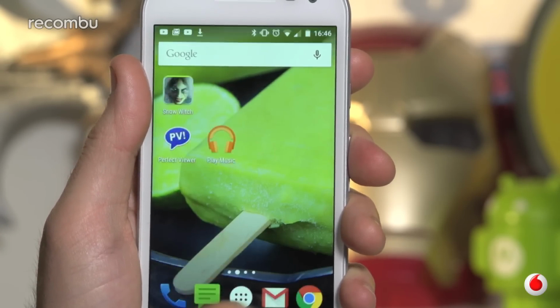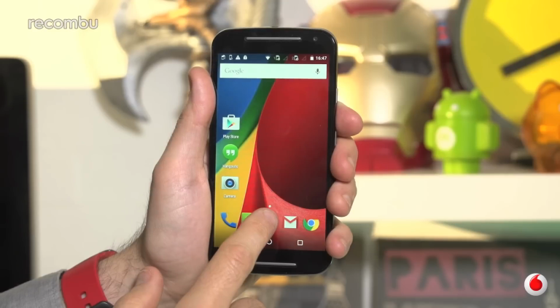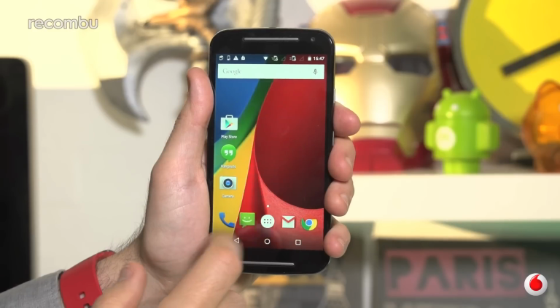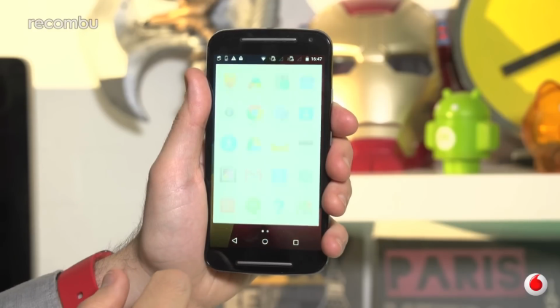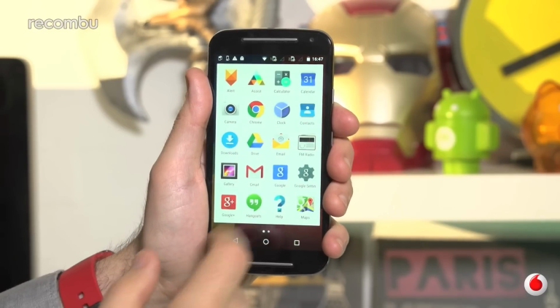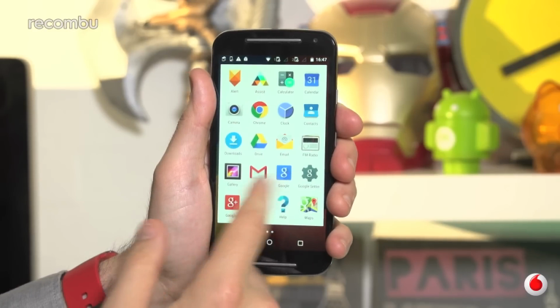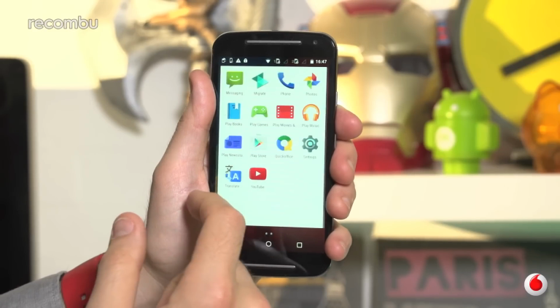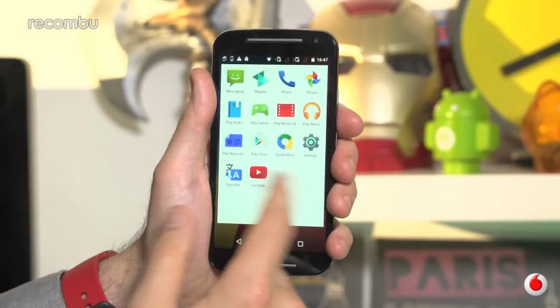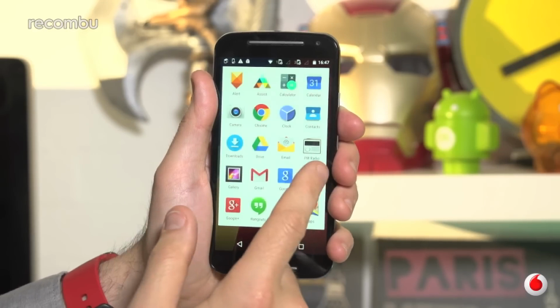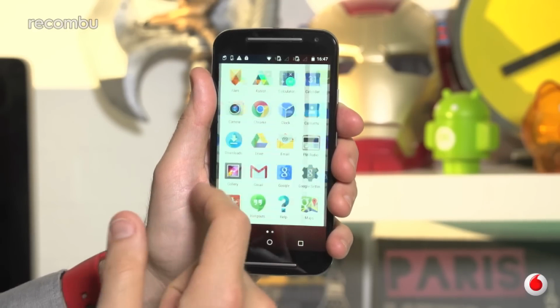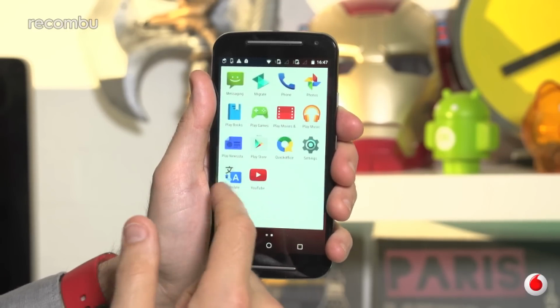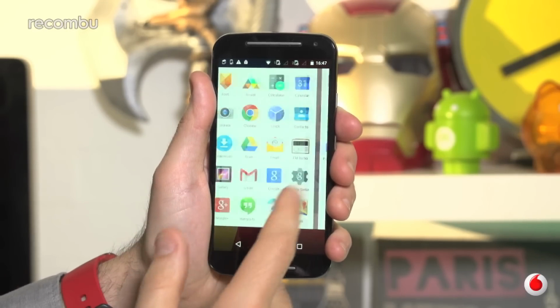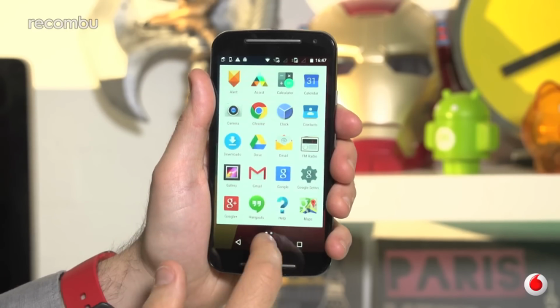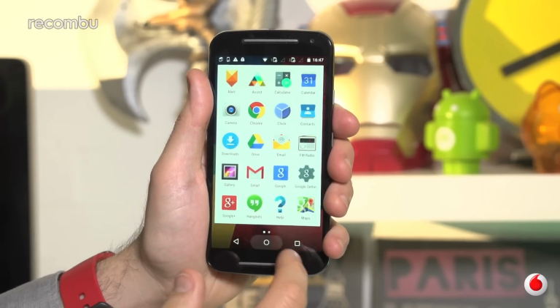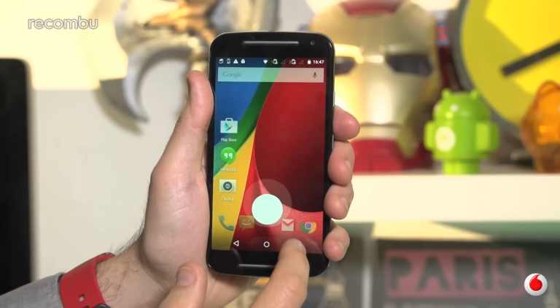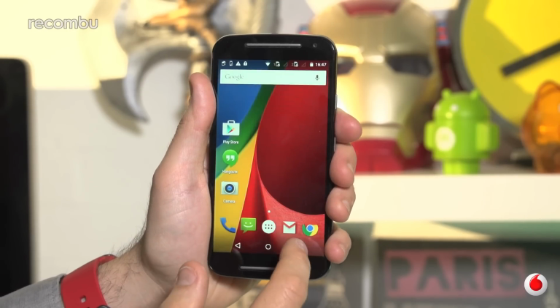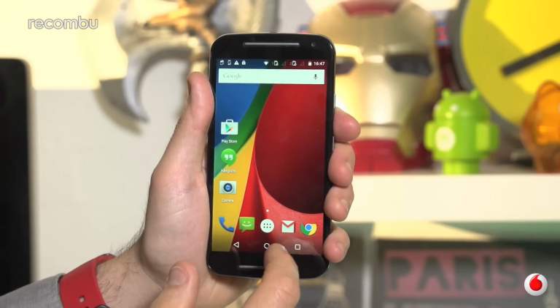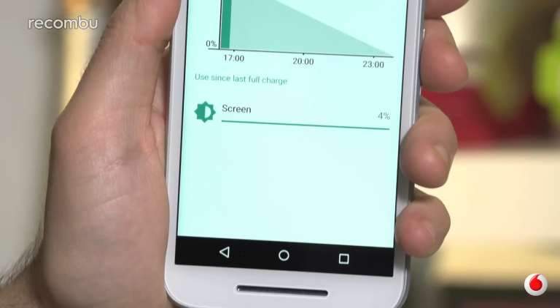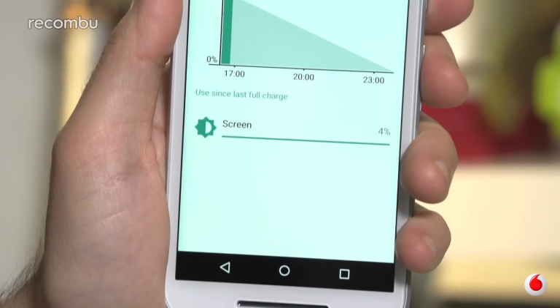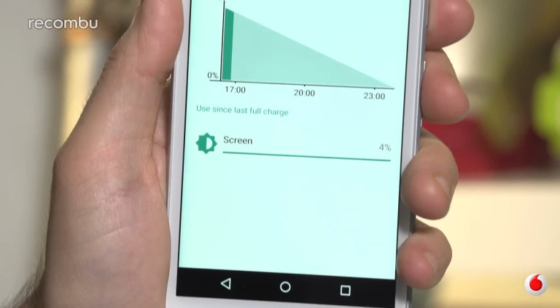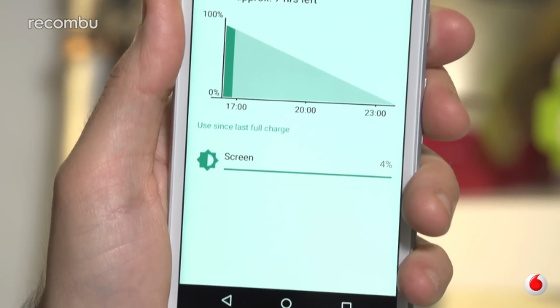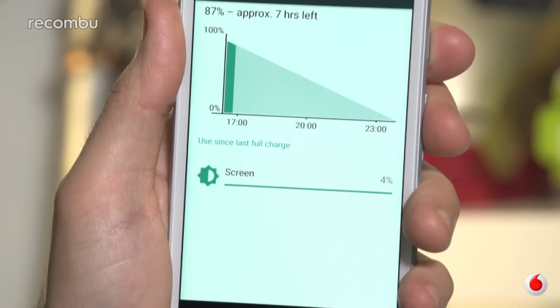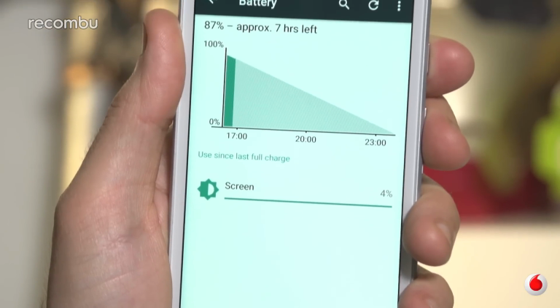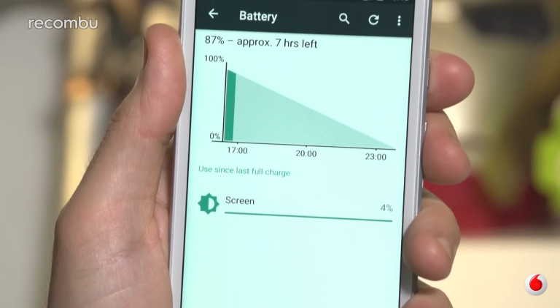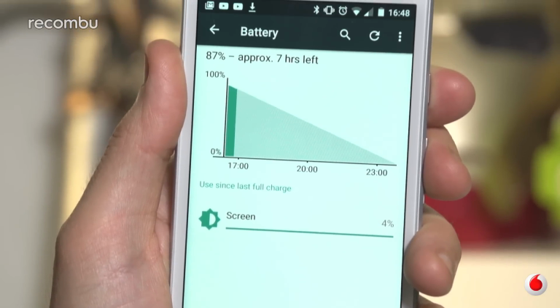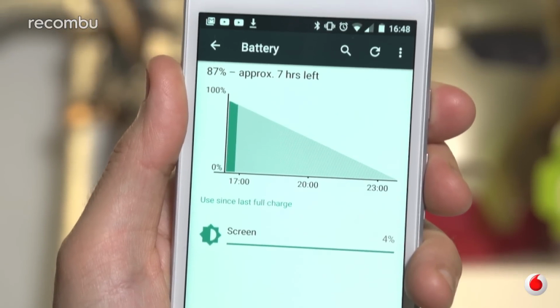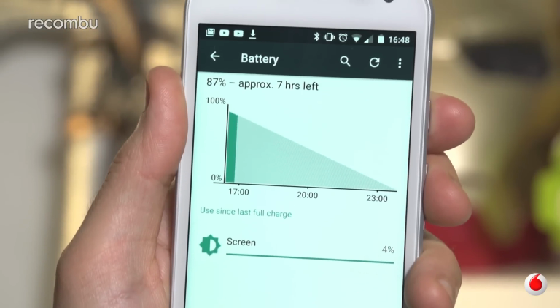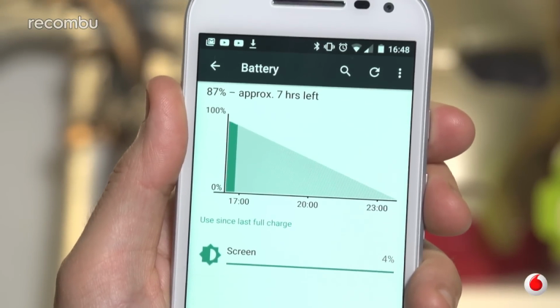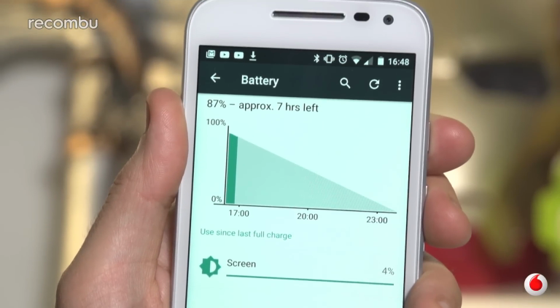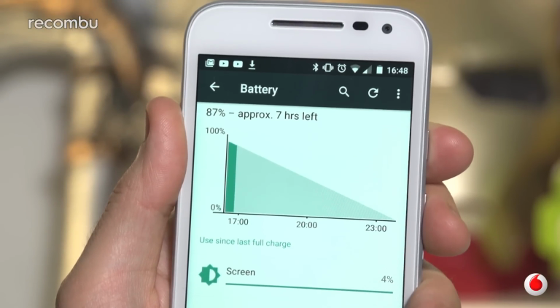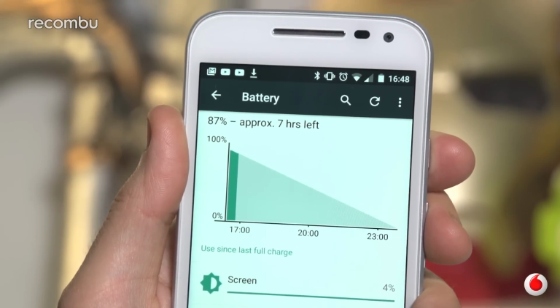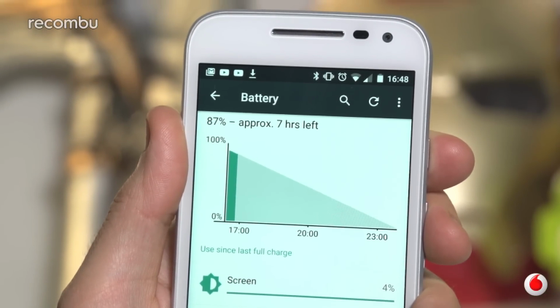Of course, our 2014 model is still running perfectly well, and the new Moto G has similar day-long battery life, so there's little reason to upgrade here.